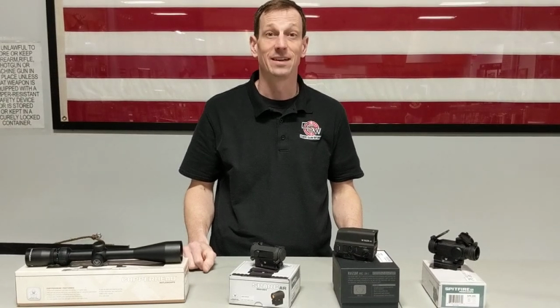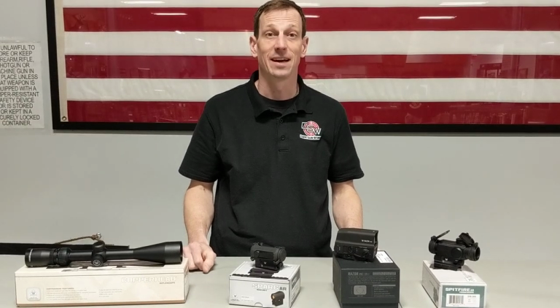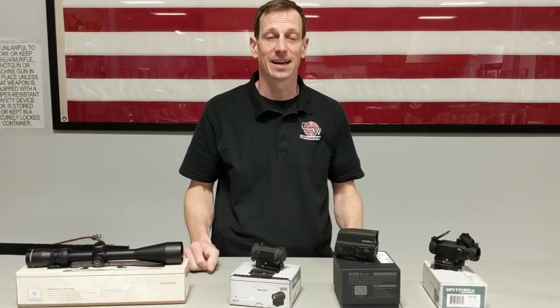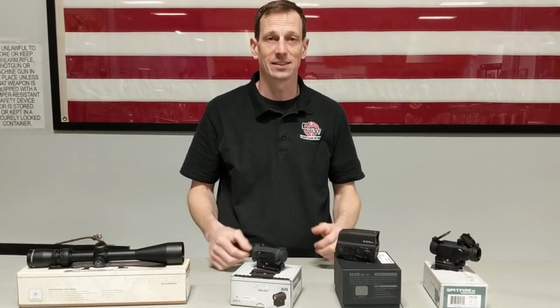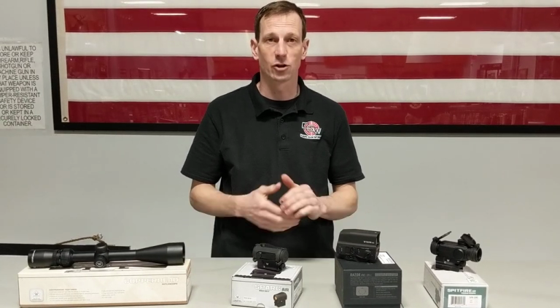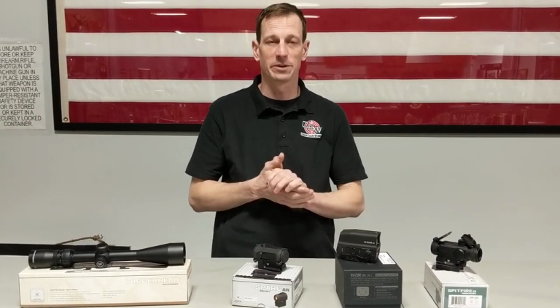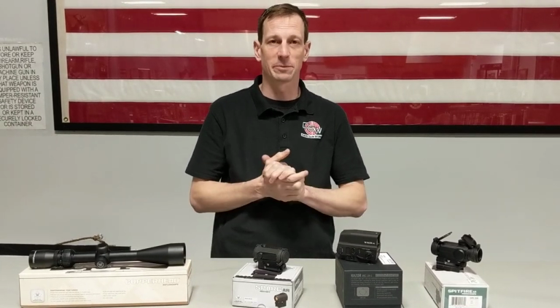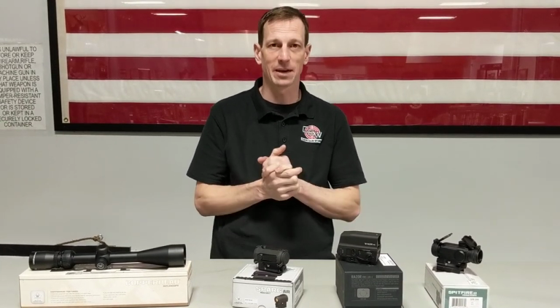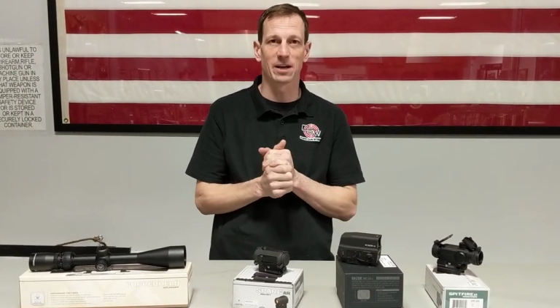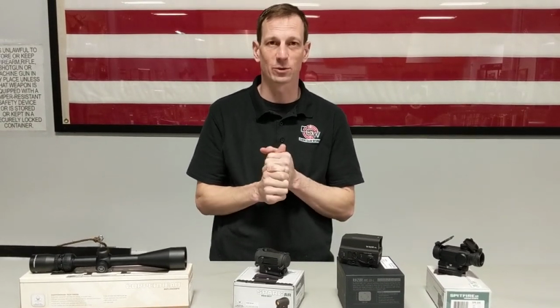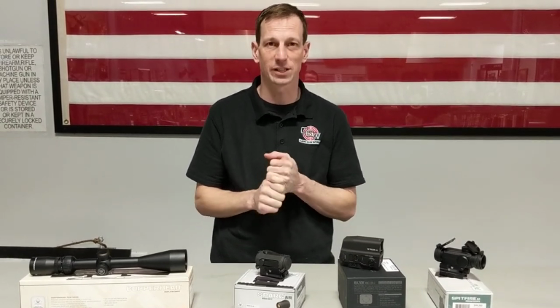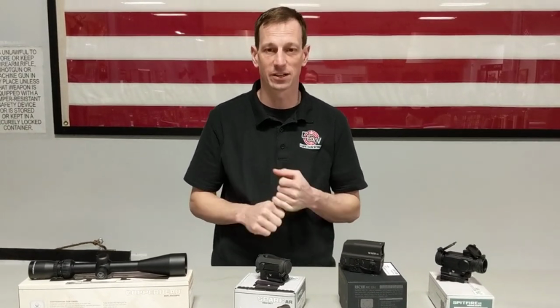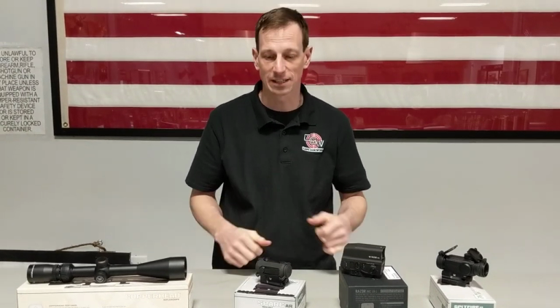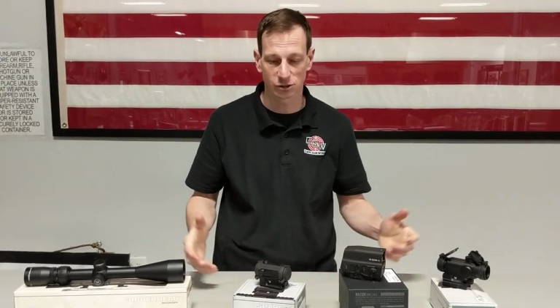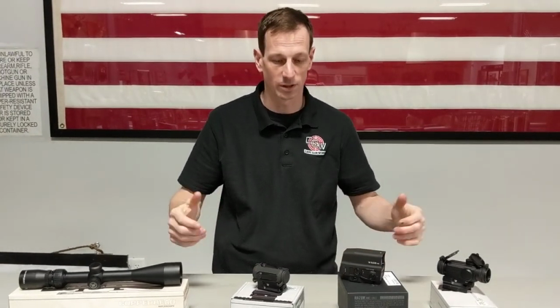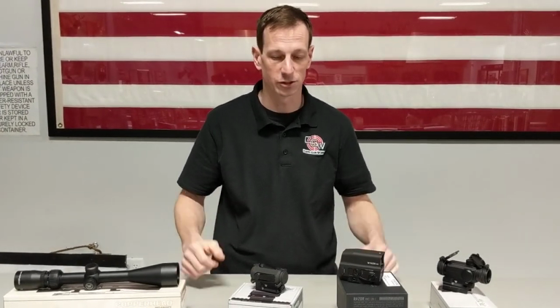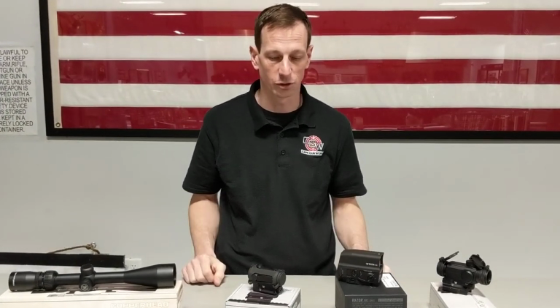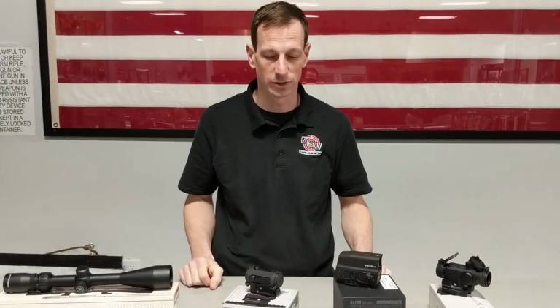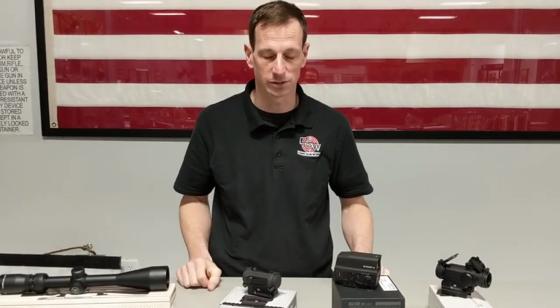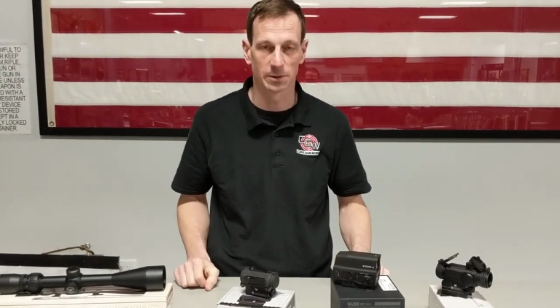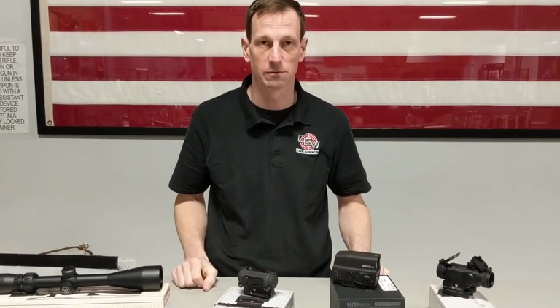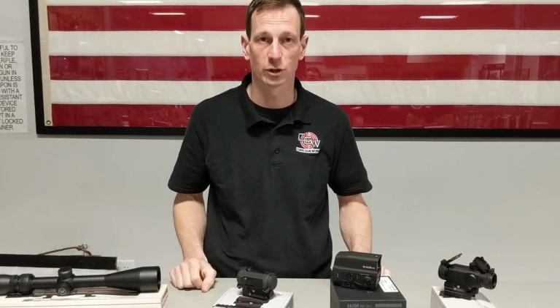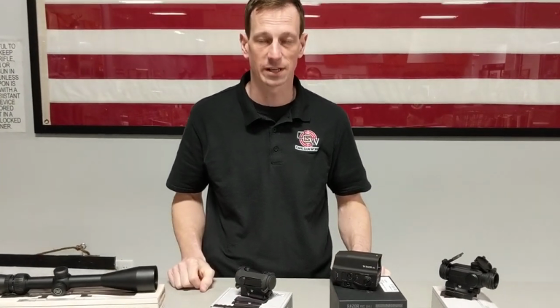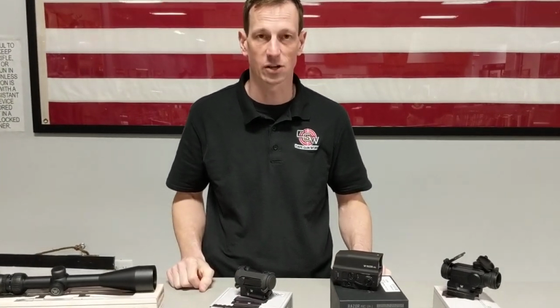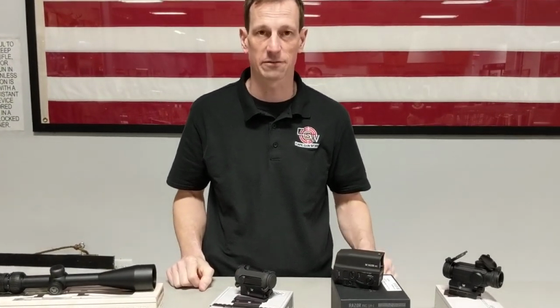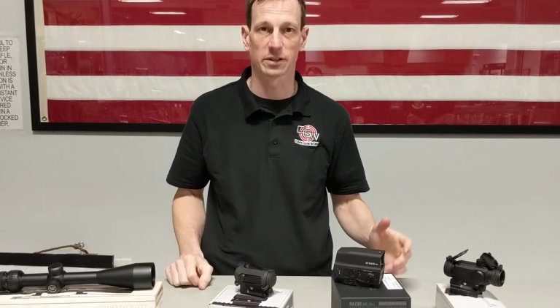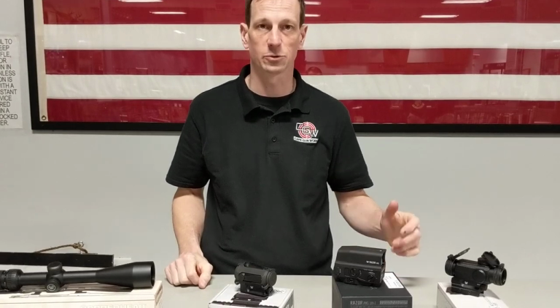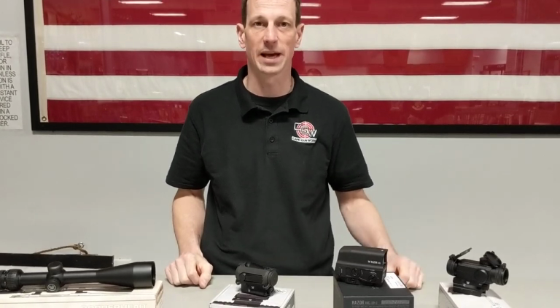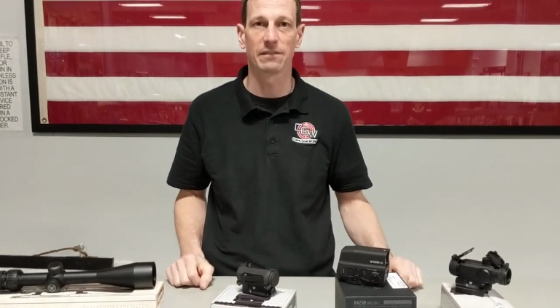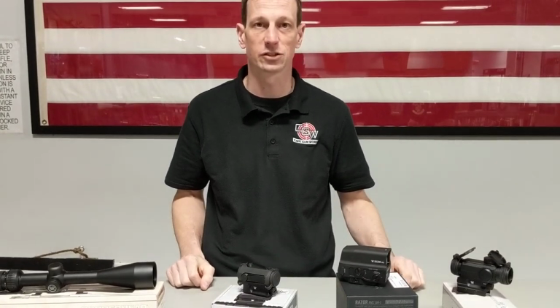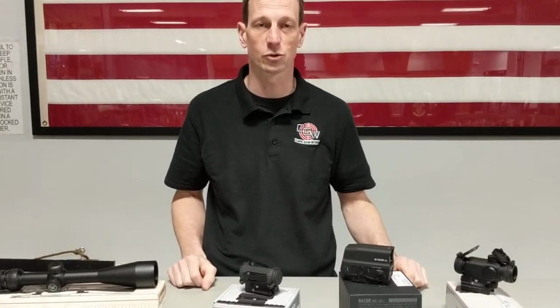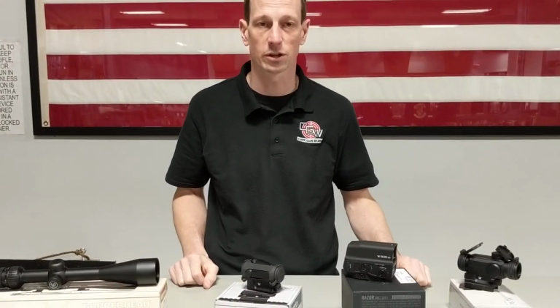Hey guys, Toby from Cape Gunworks here. I just wanted to show you some of the Vortex offerings we have in store.